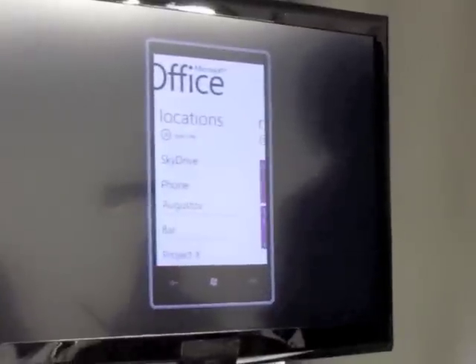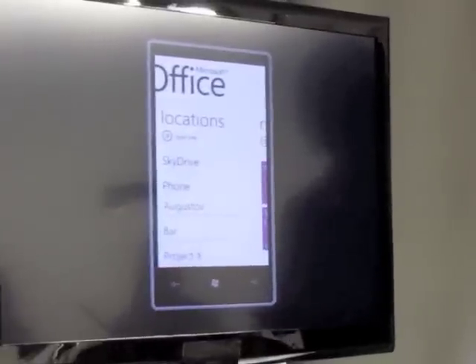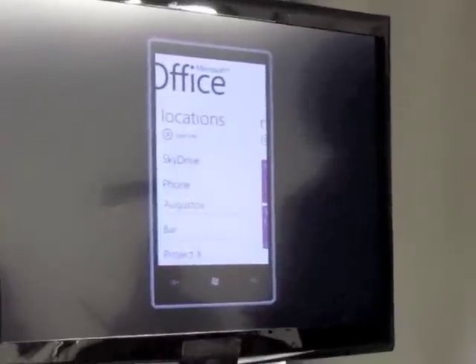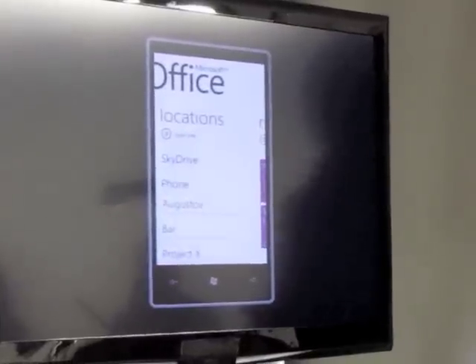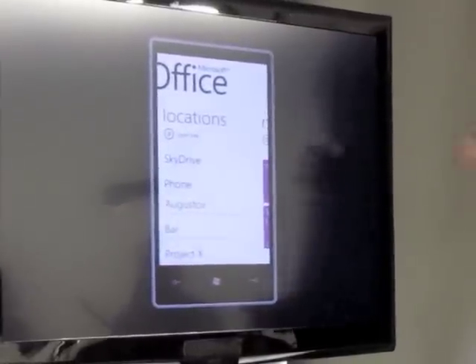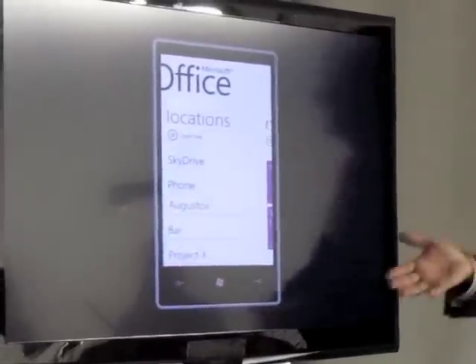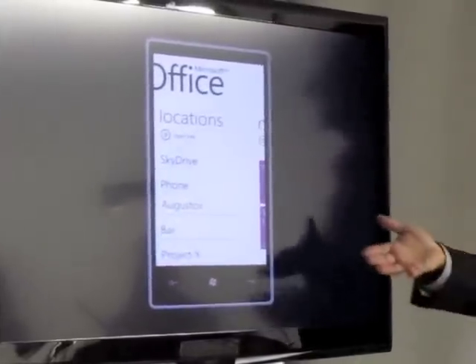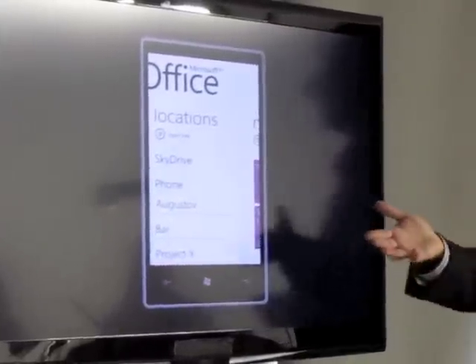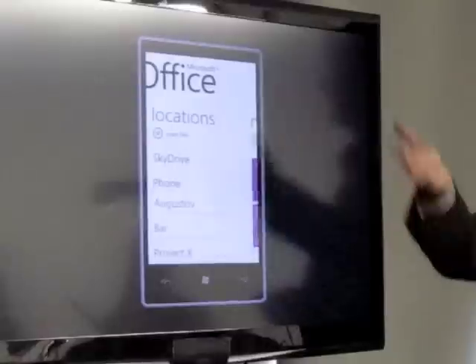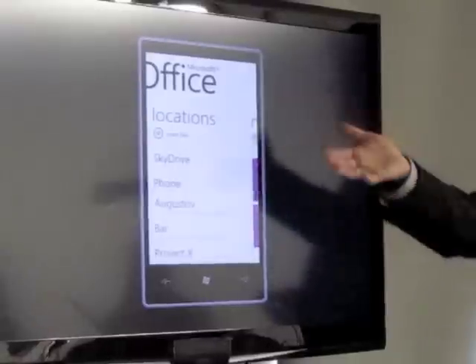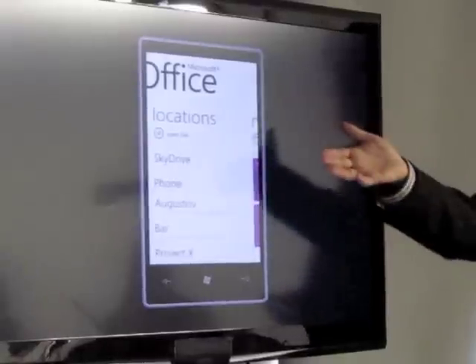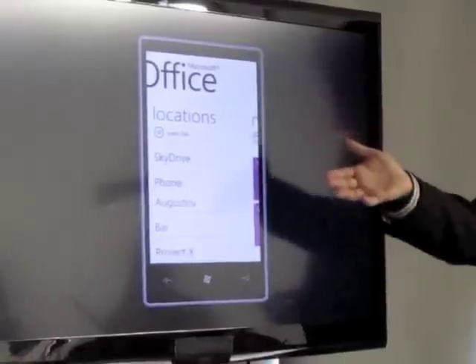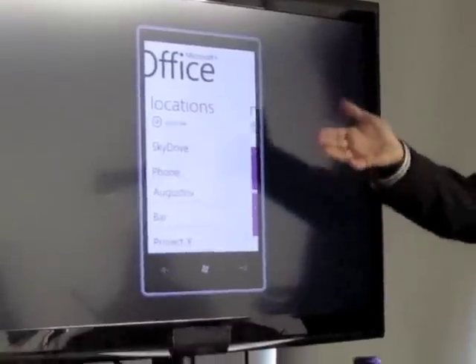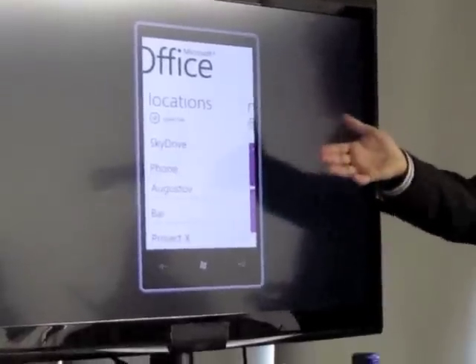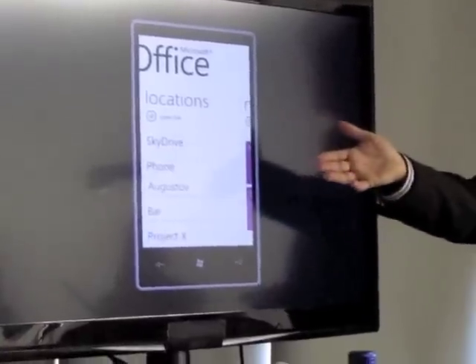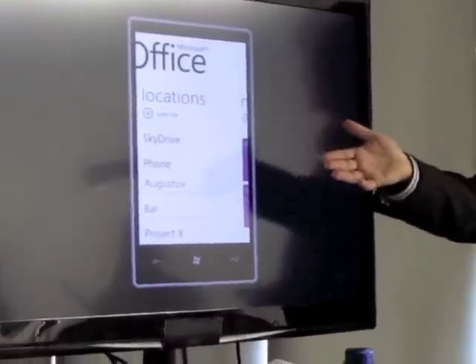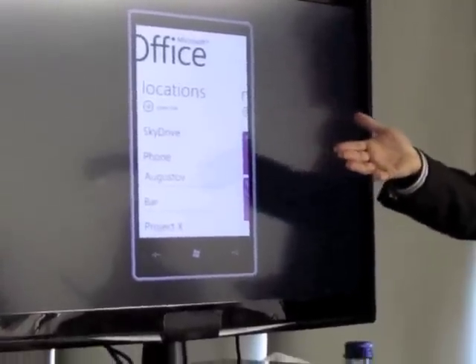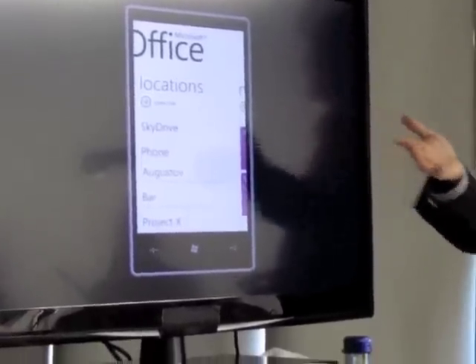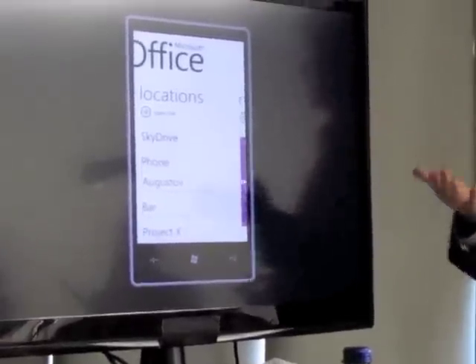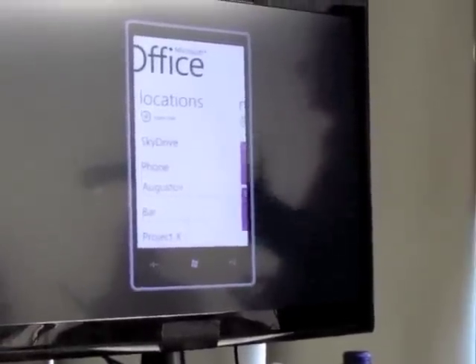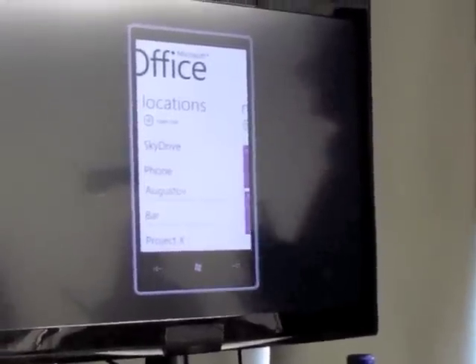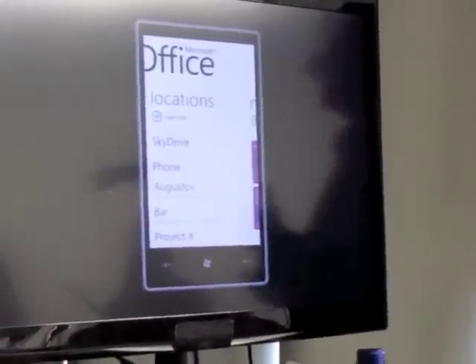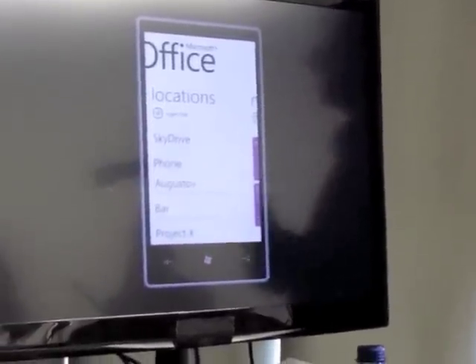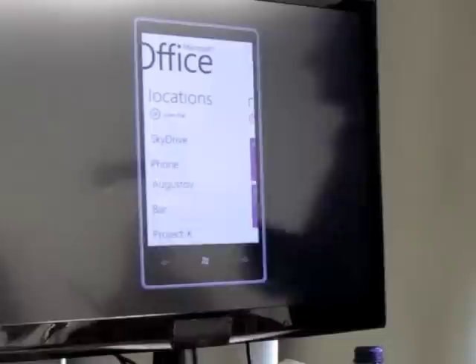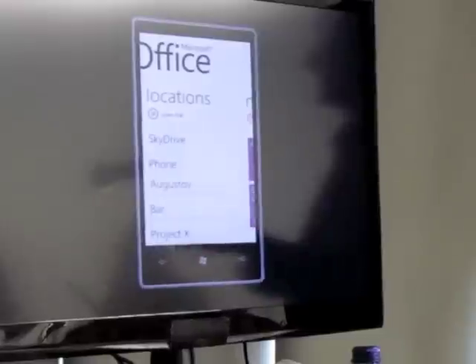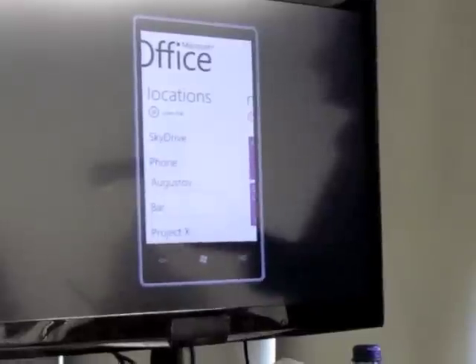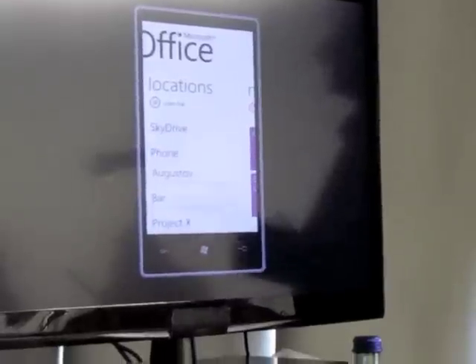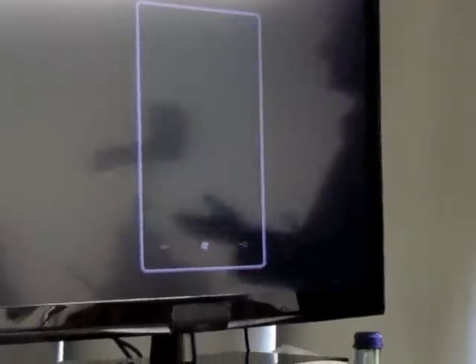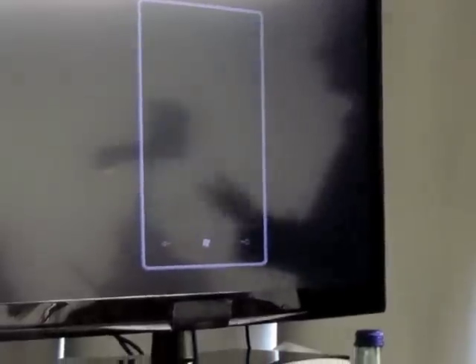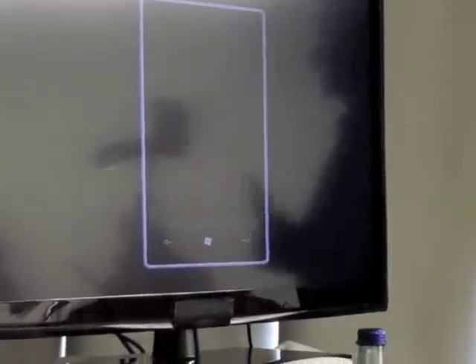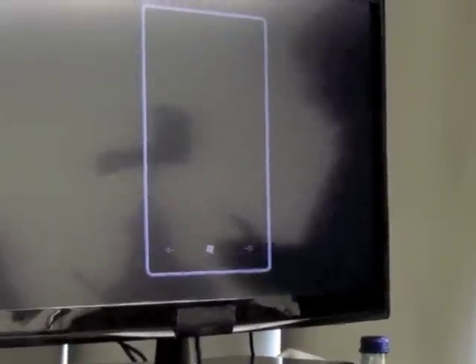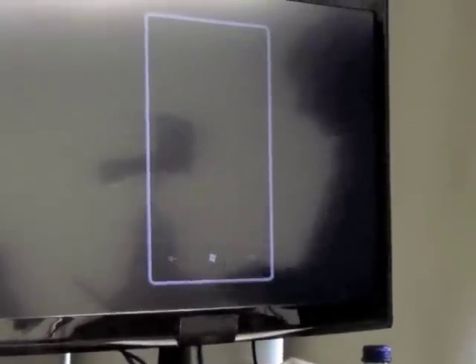And then the locations area, which is the part we're focusing on right here, where today the Office Hub lets Windows Phone users...